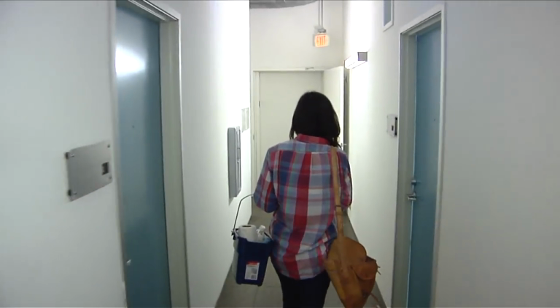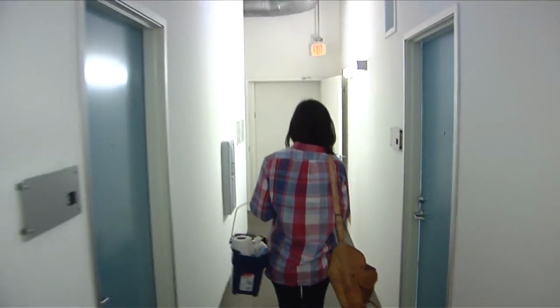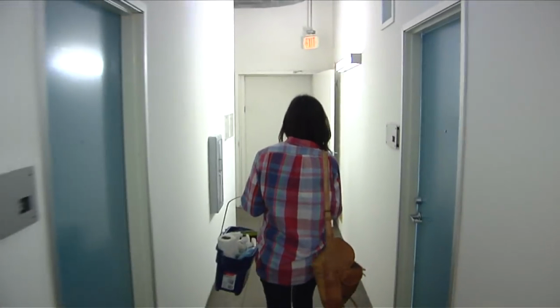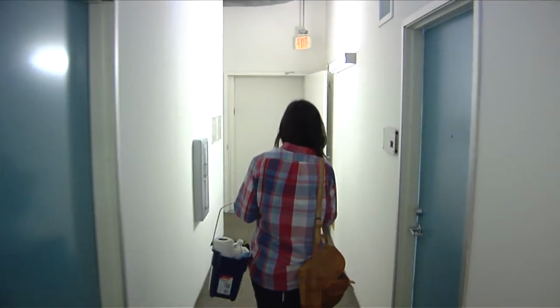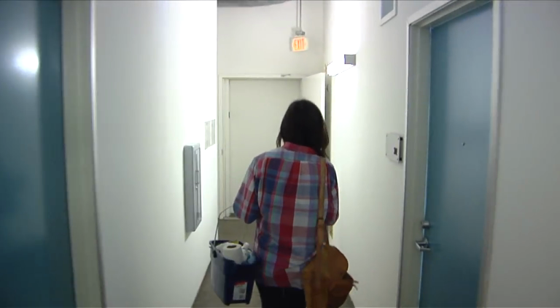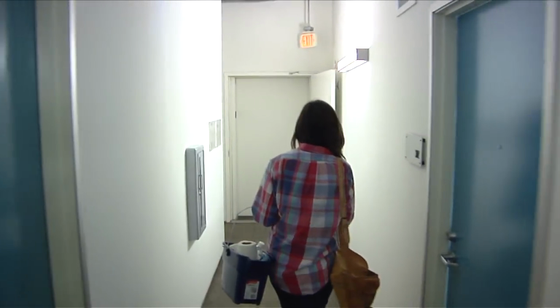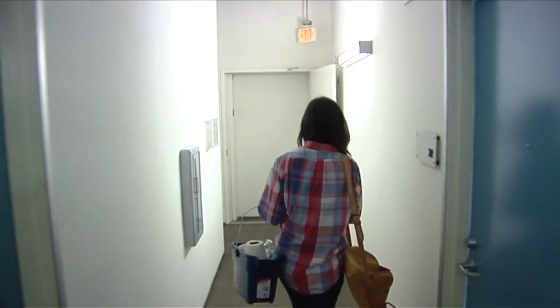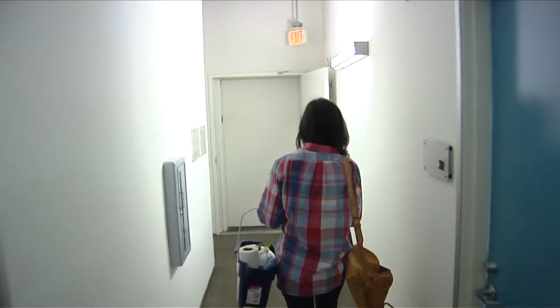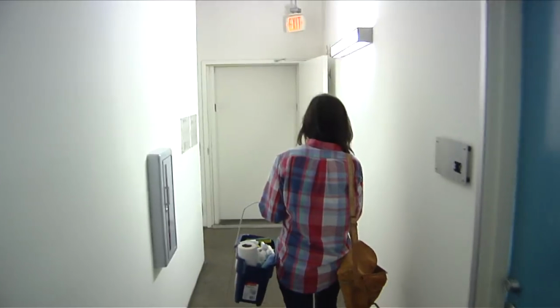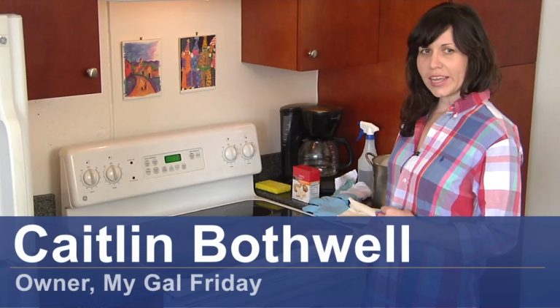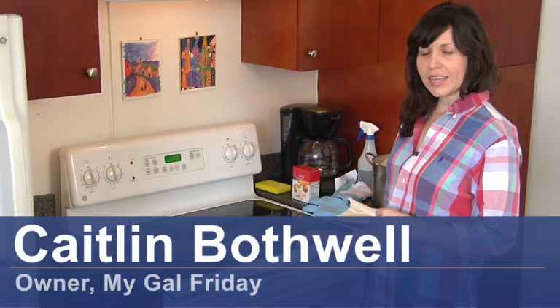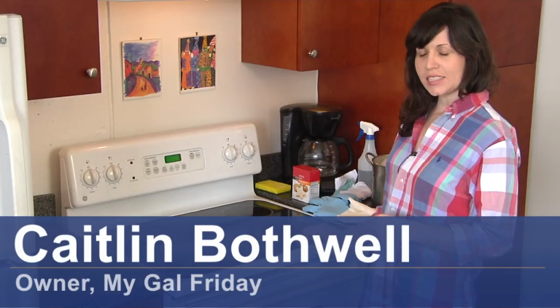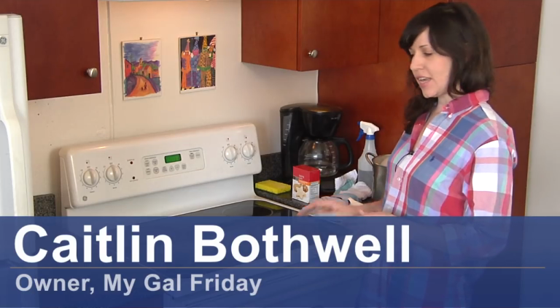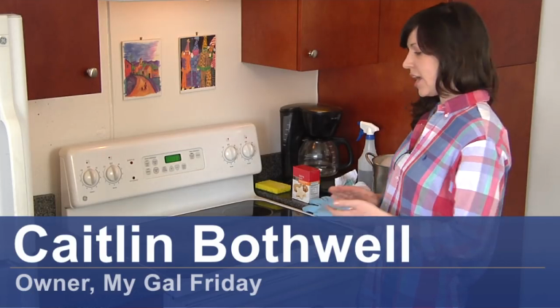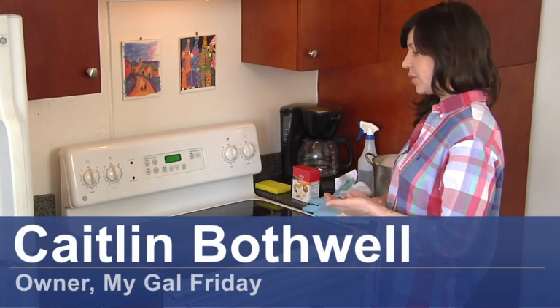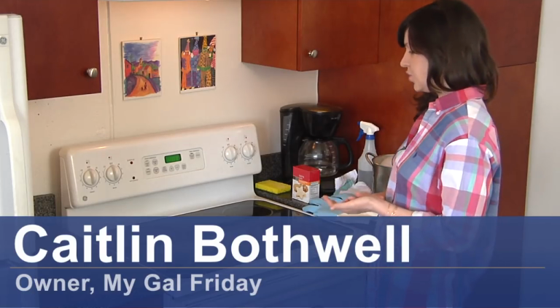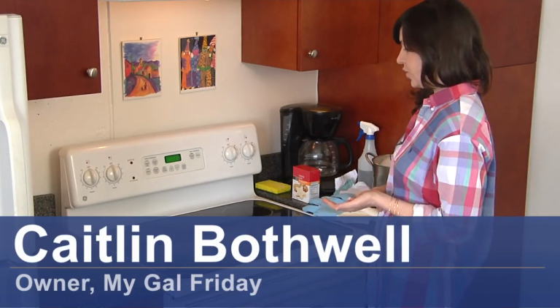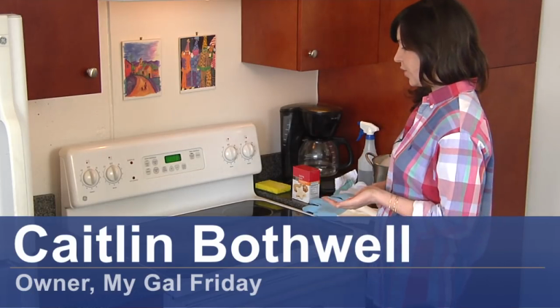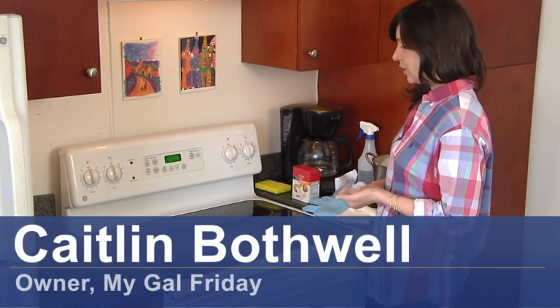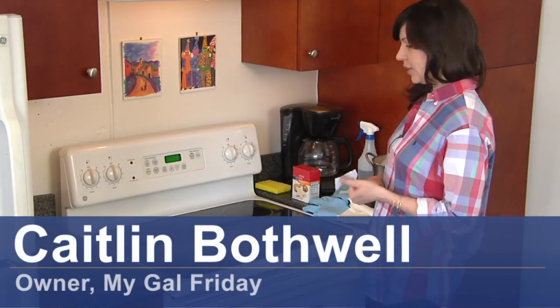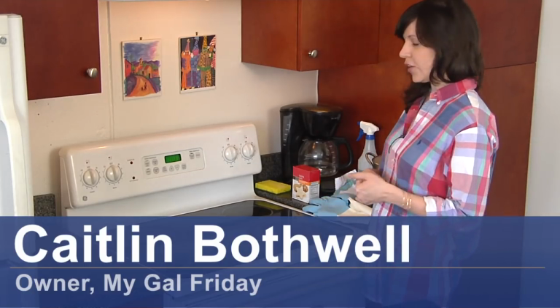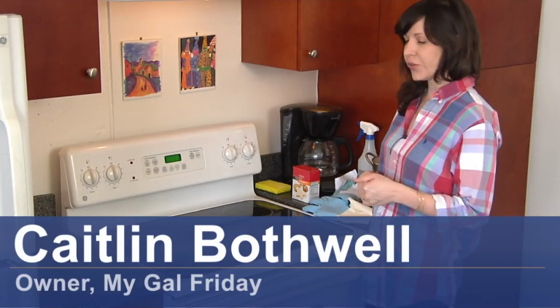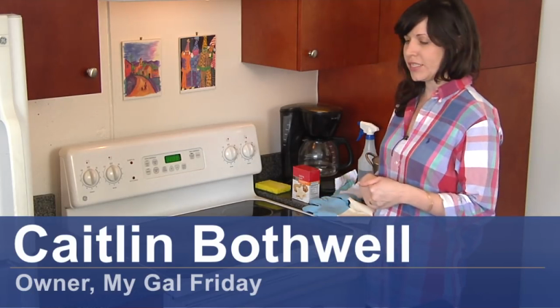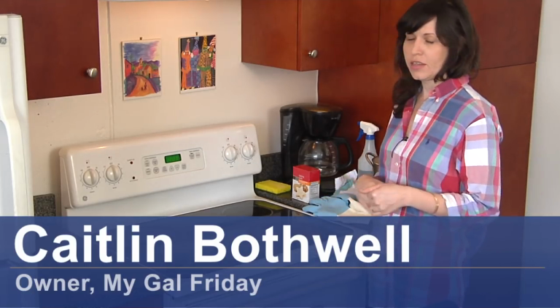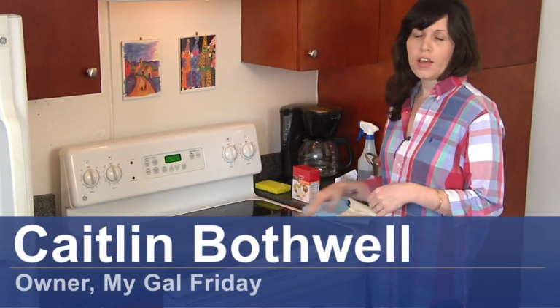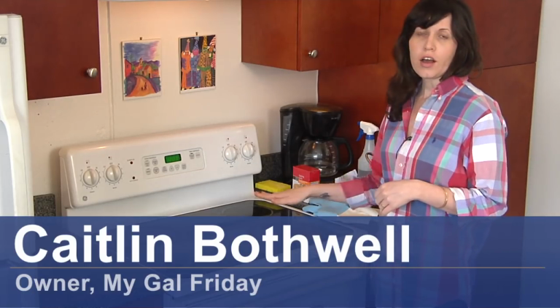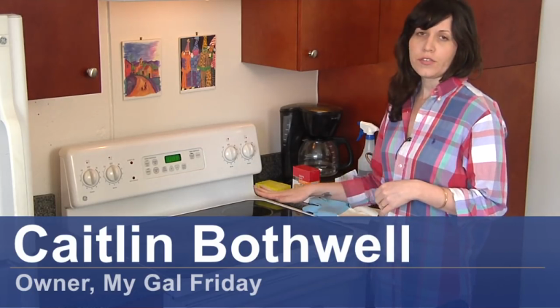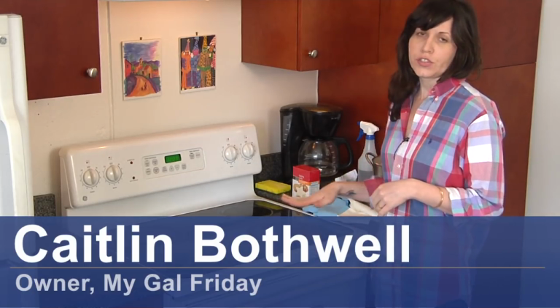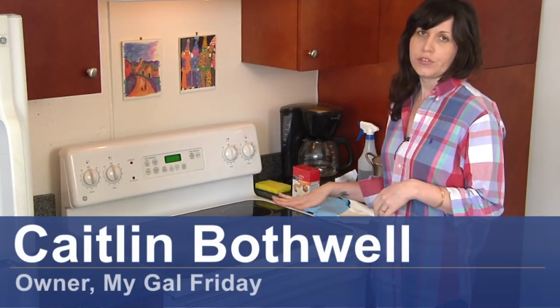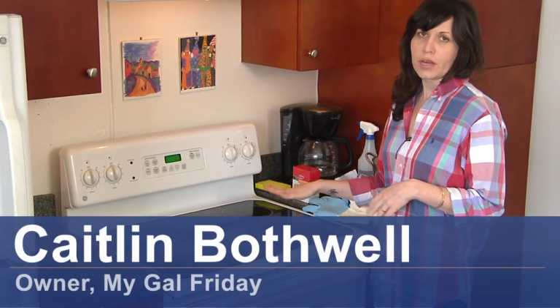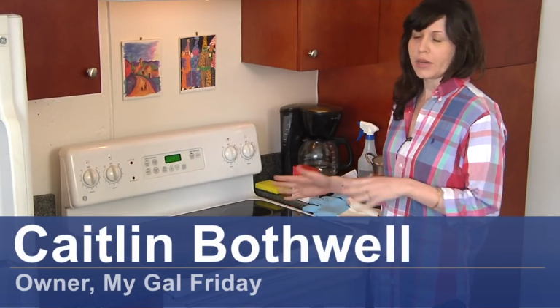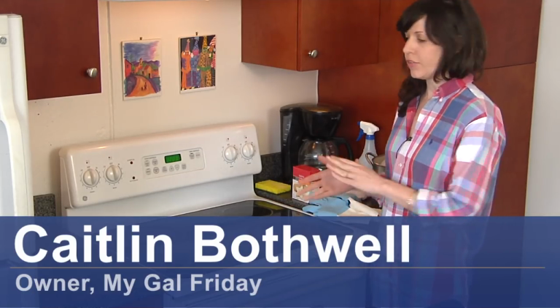Hi, I'm Caitlin from MyGalFriday, and today I'm going to show you how to clean hard grease off of your stove top cover.